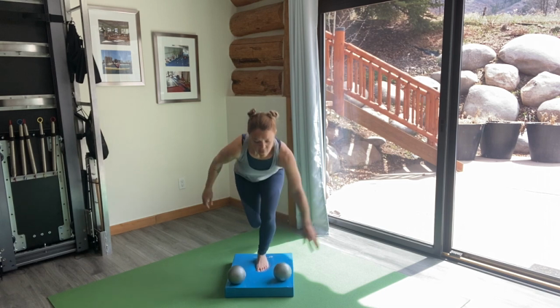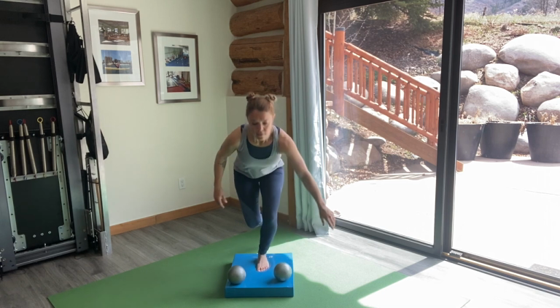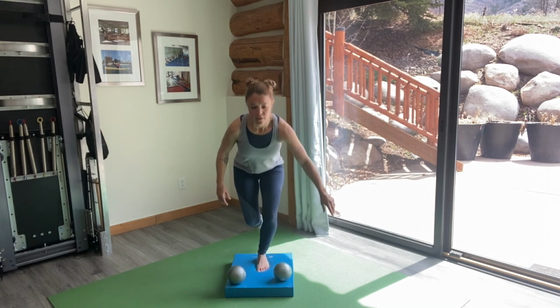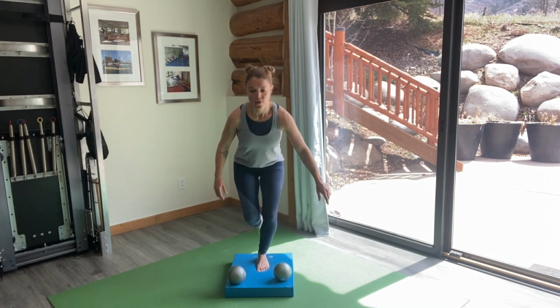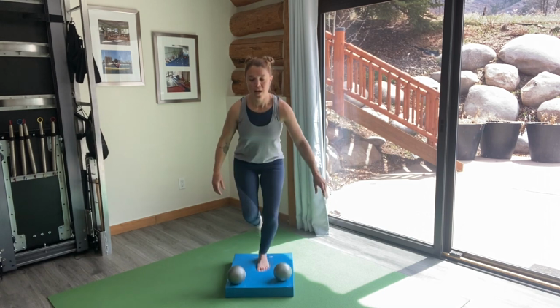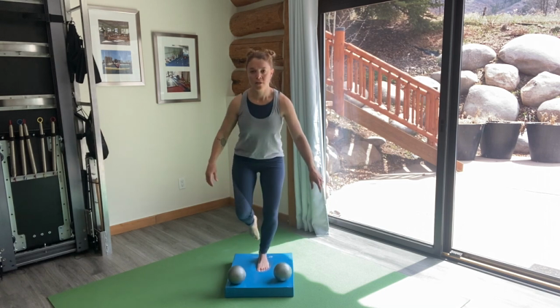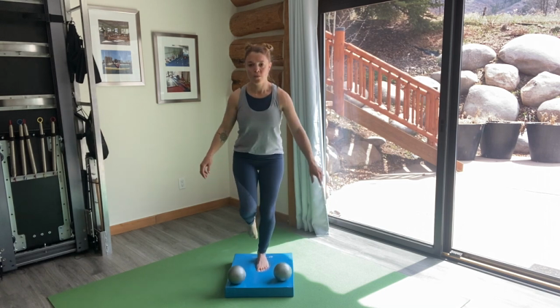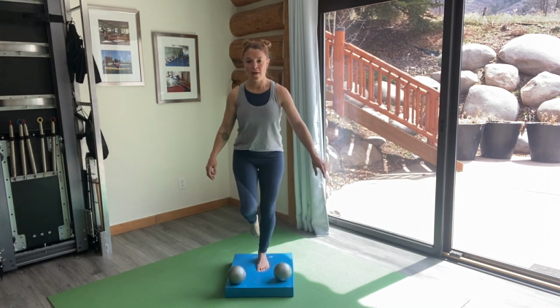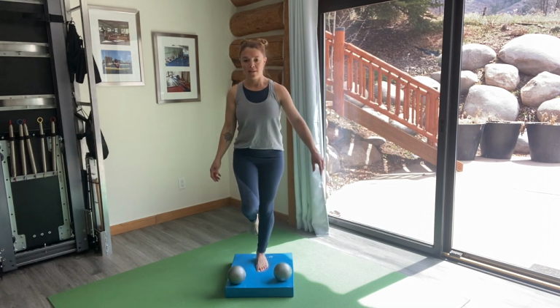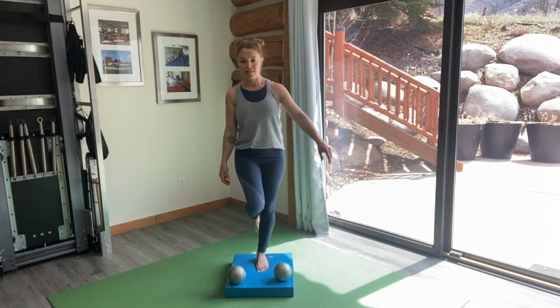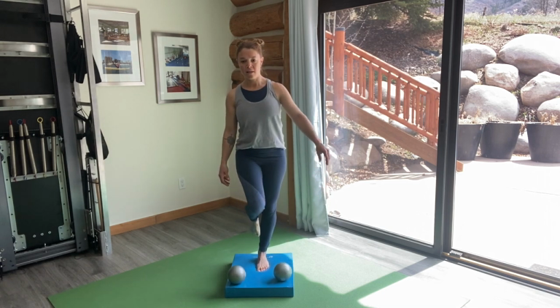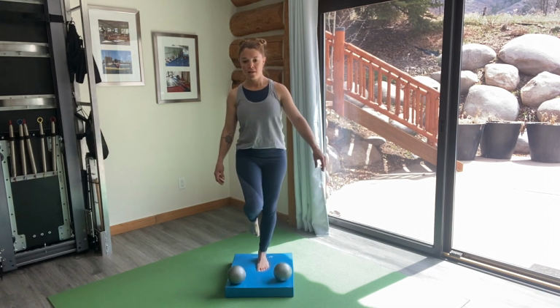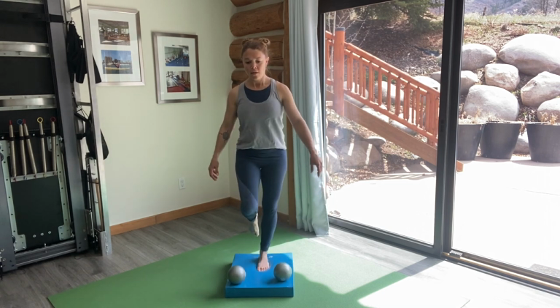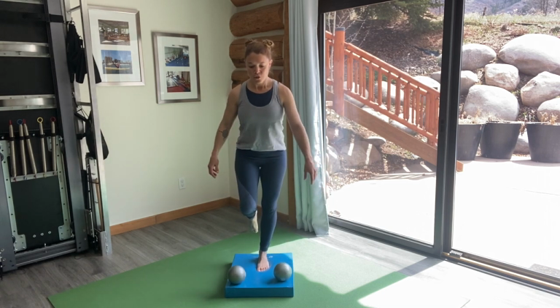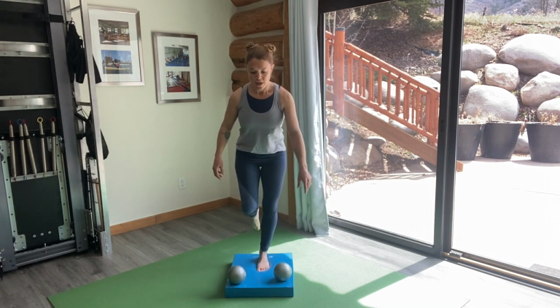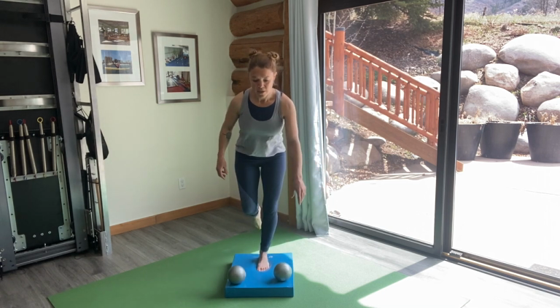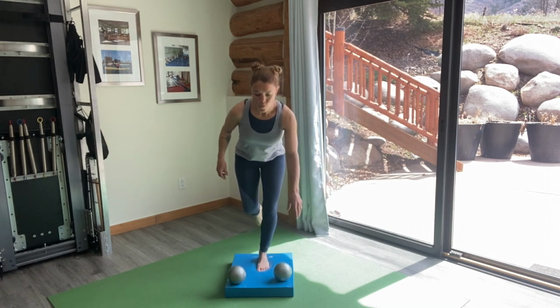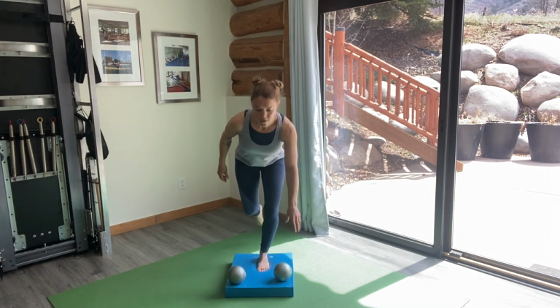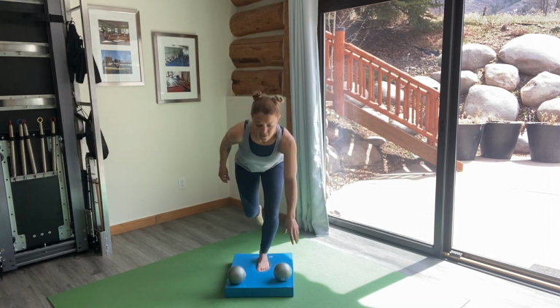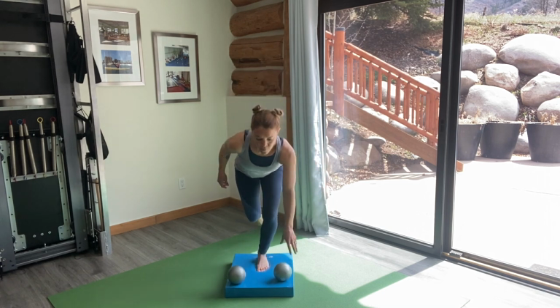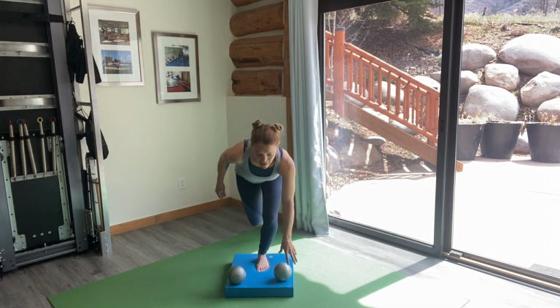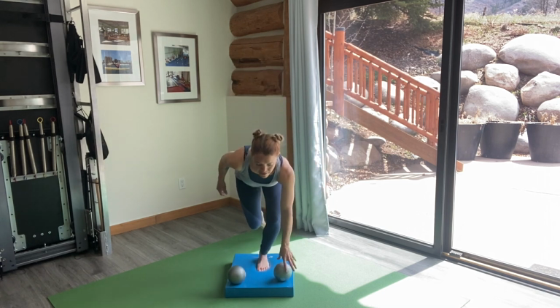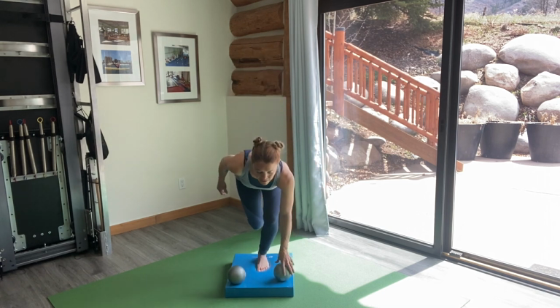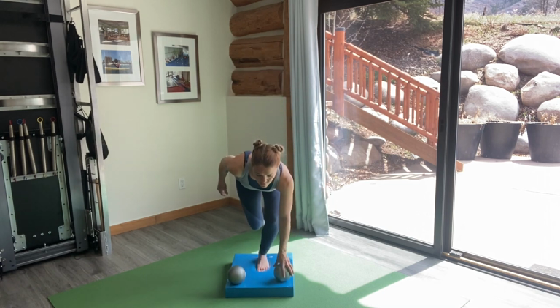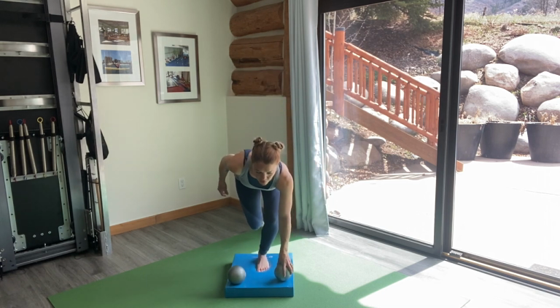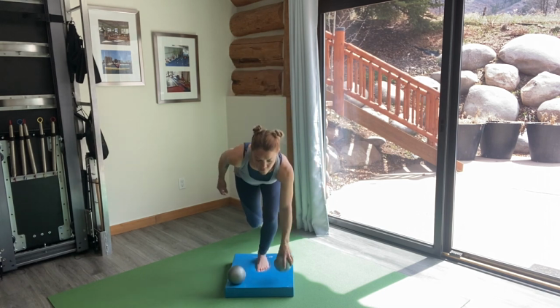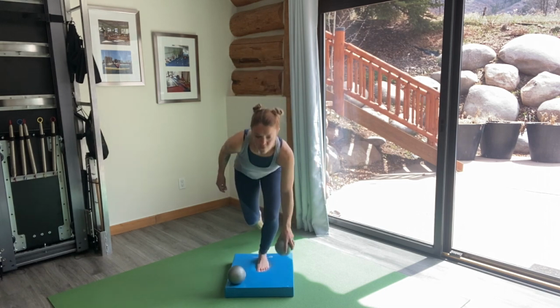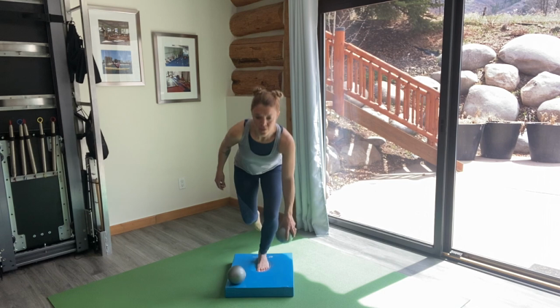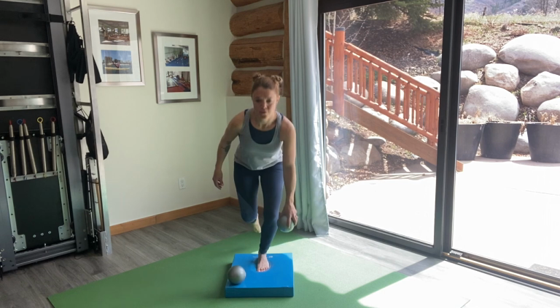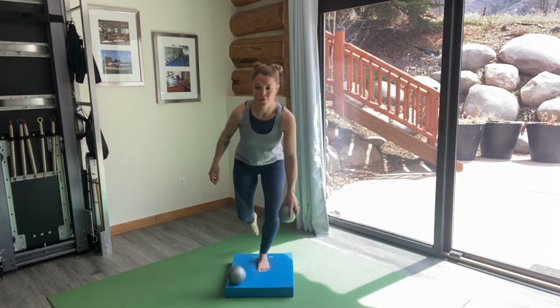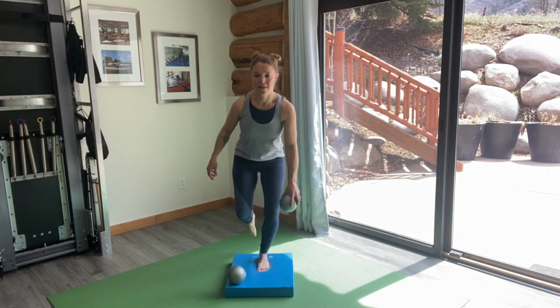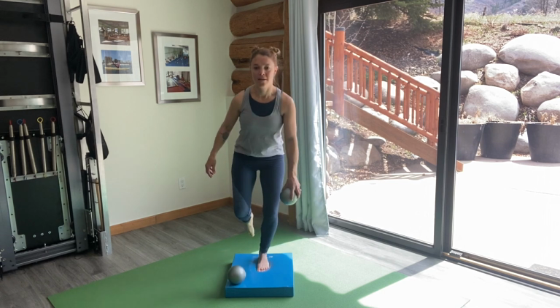If you're having trouble balancing, try to pick one spot in front of you to focus on.